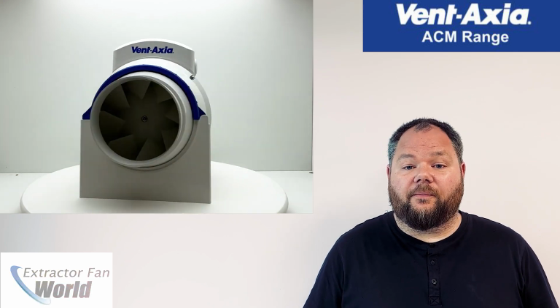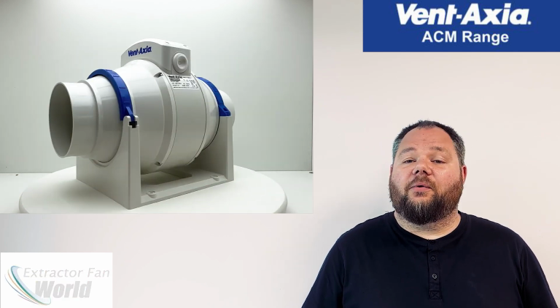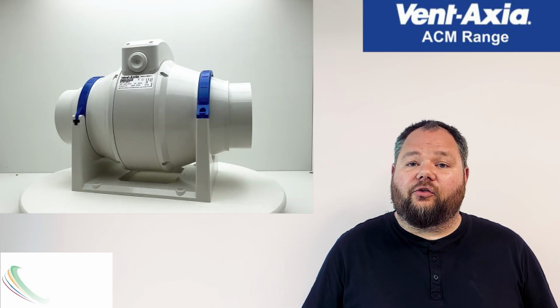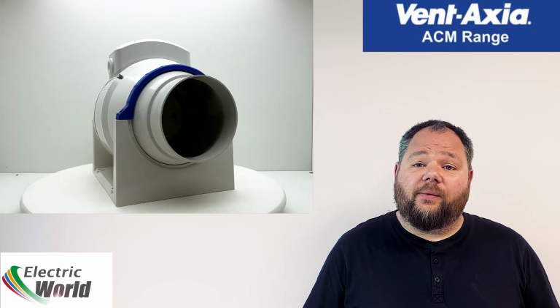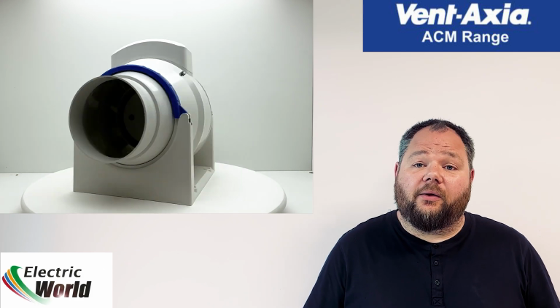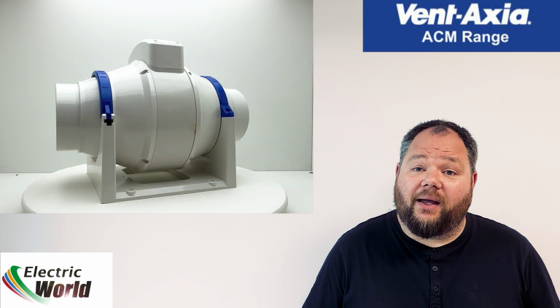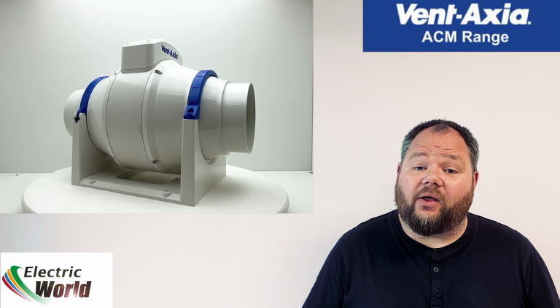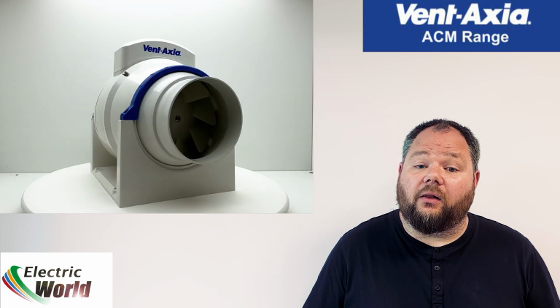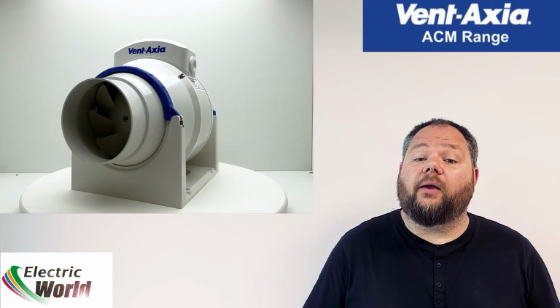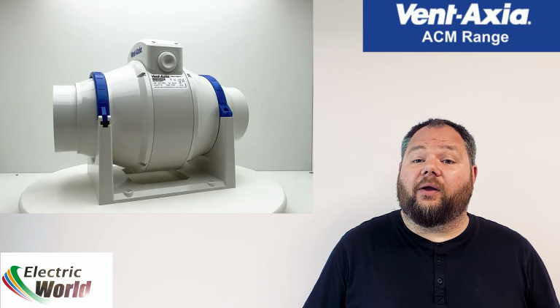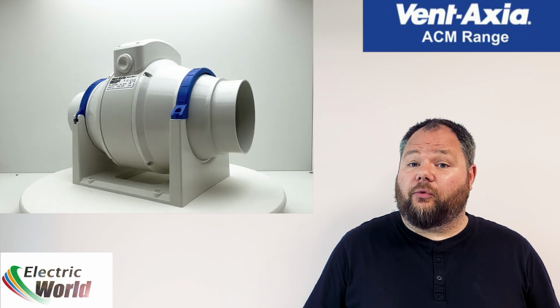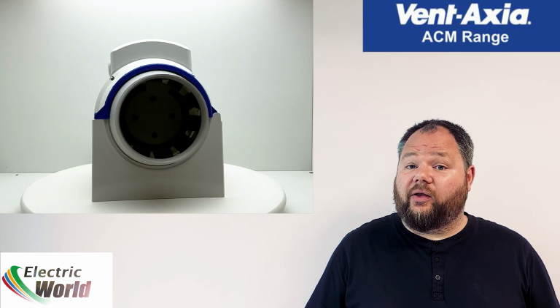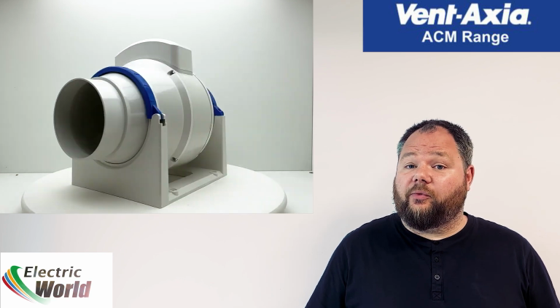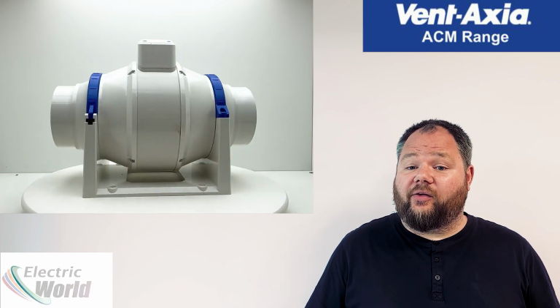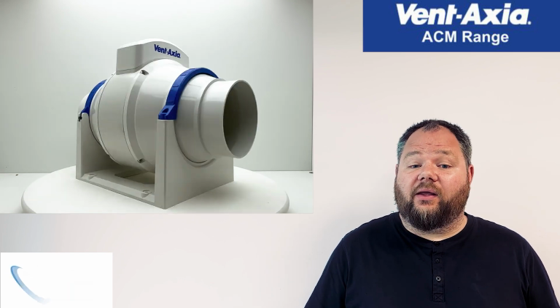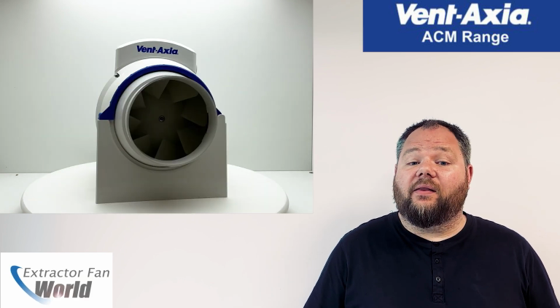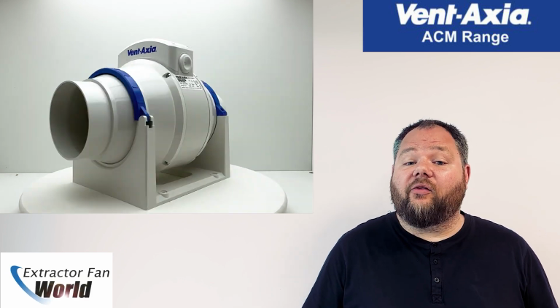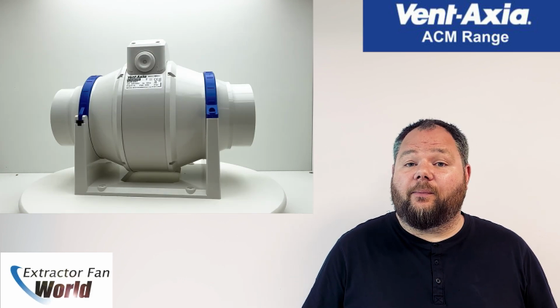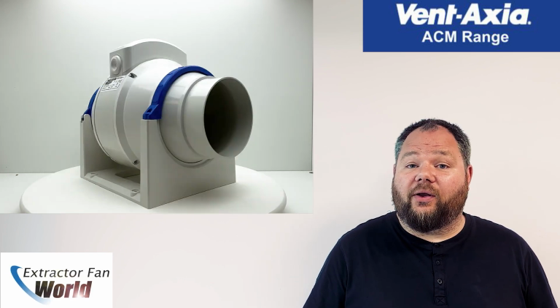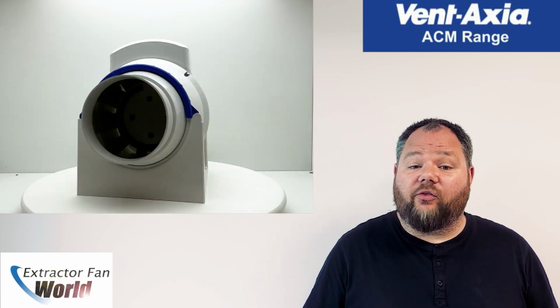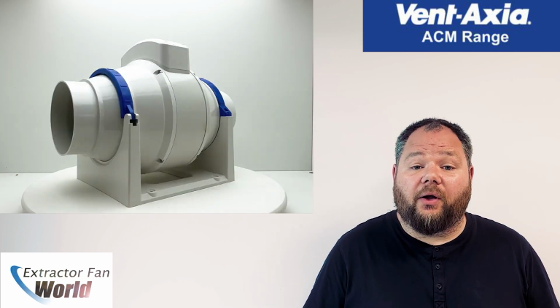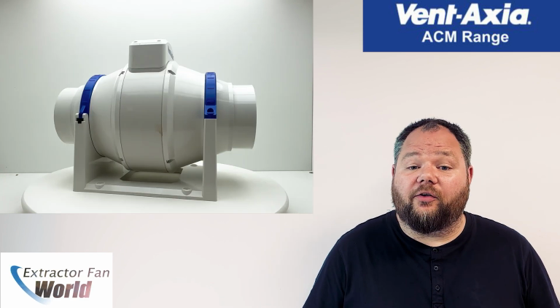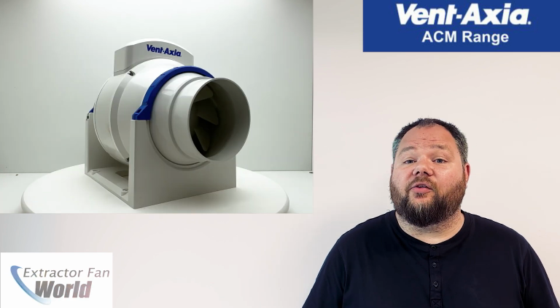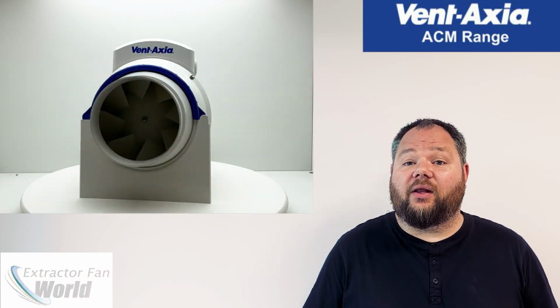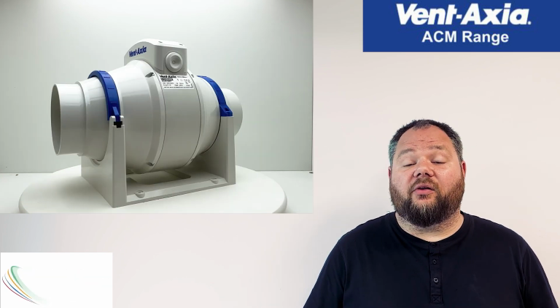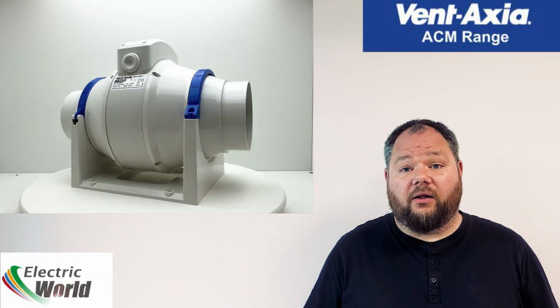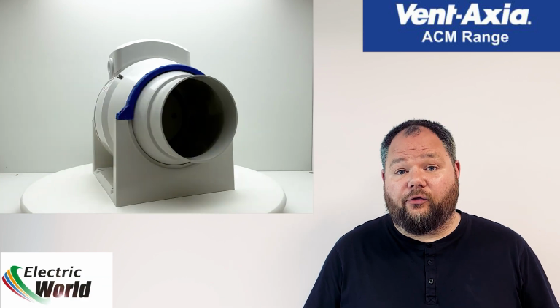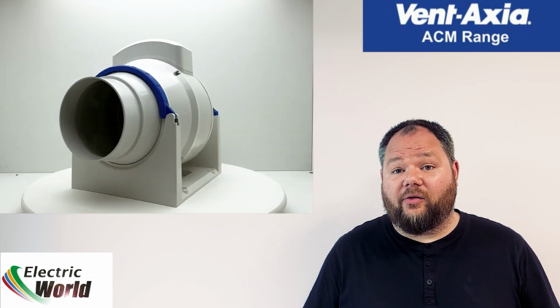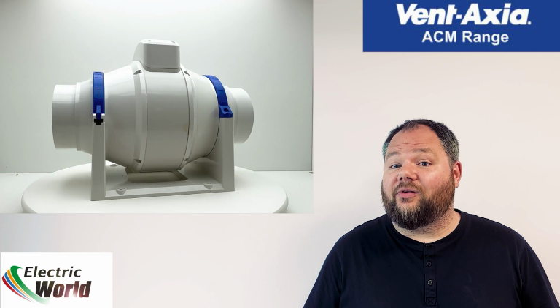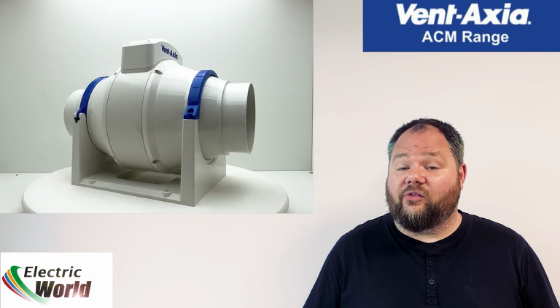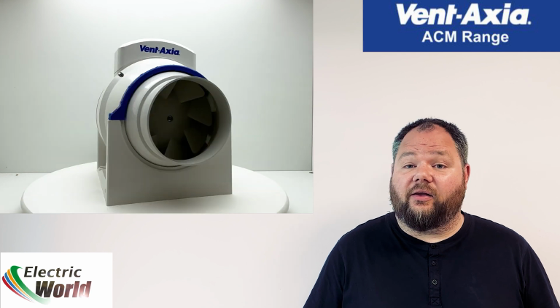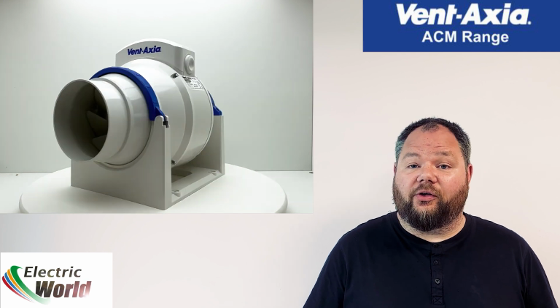With an extremely compact and lightweight rotatable chassis, the ACM range is perfect for installation in loft spaces and ceiling points.